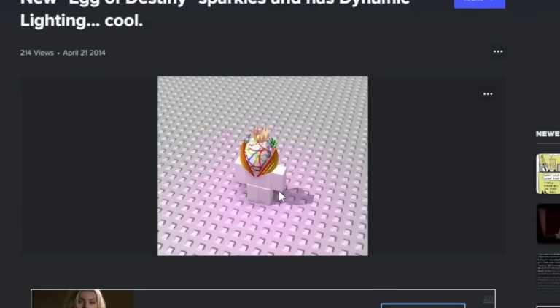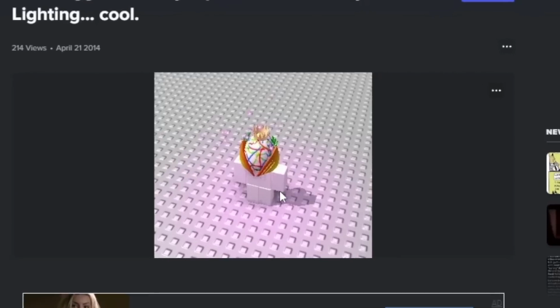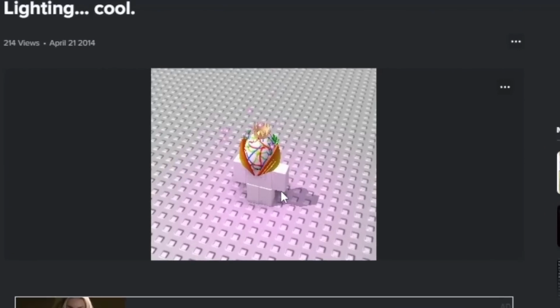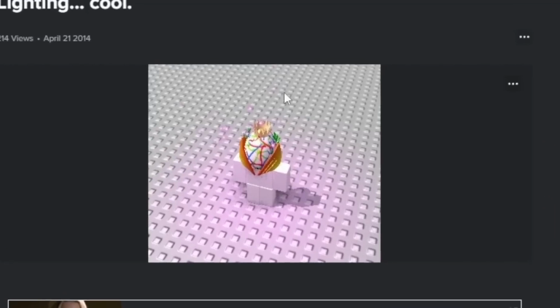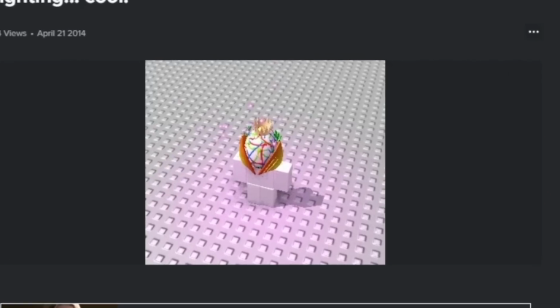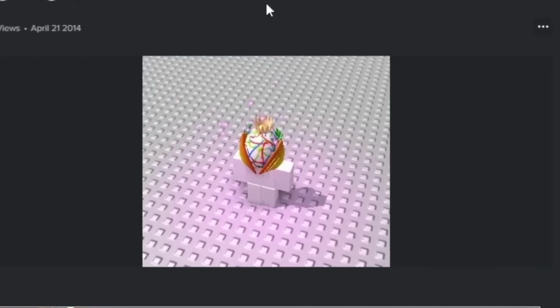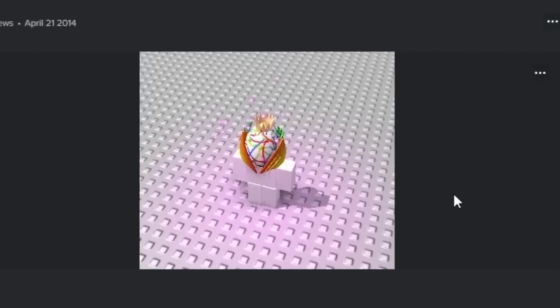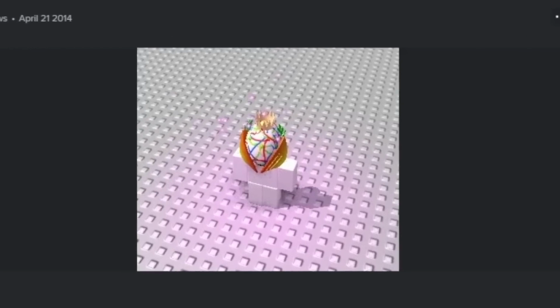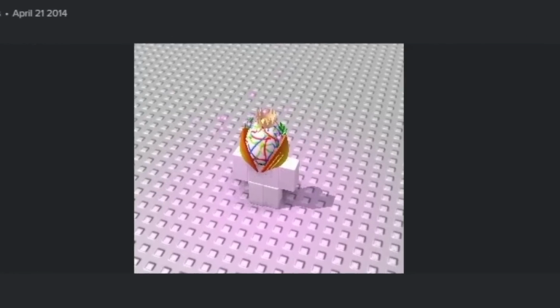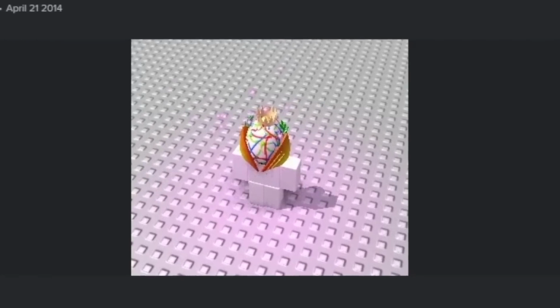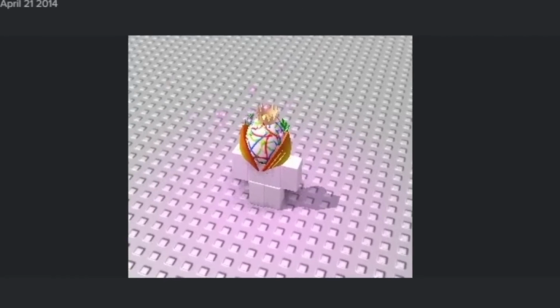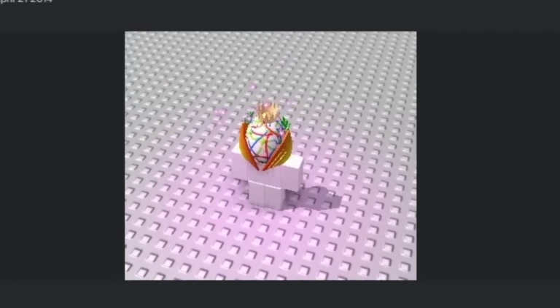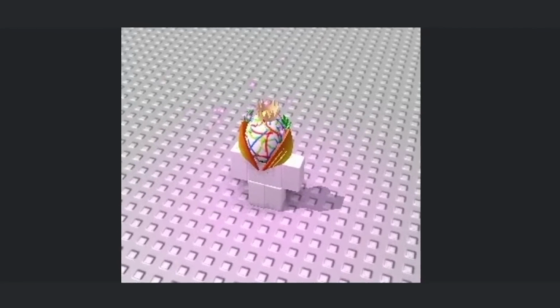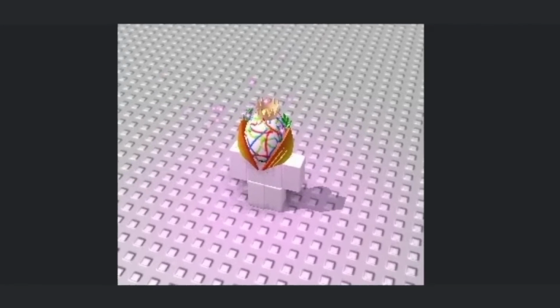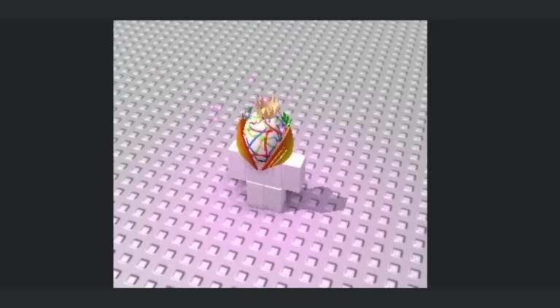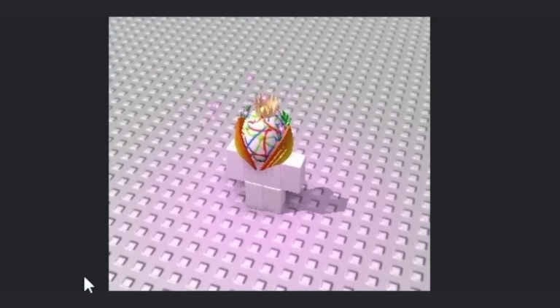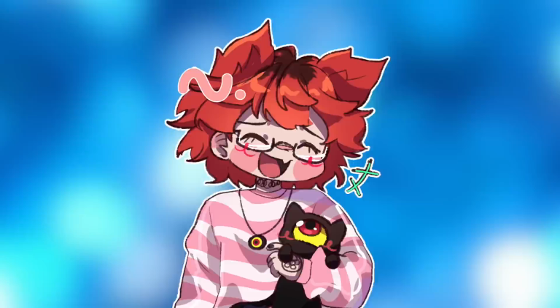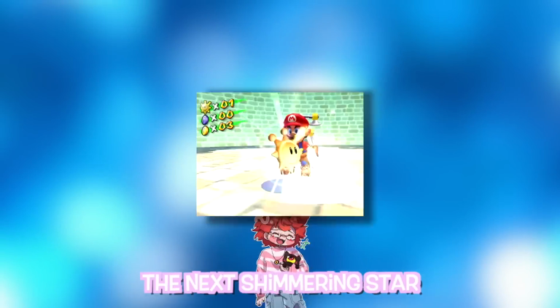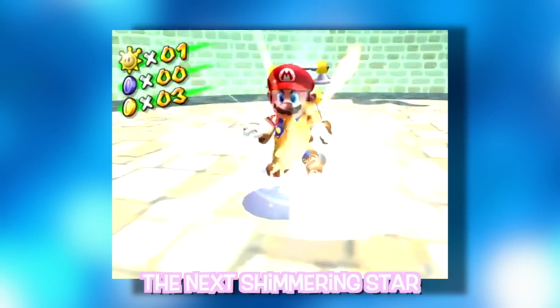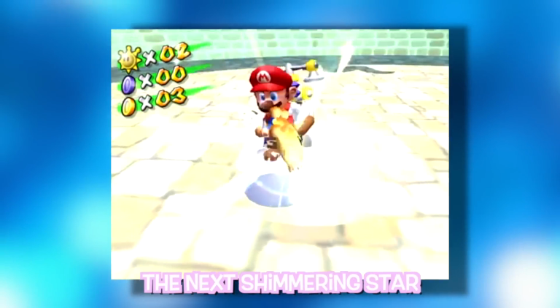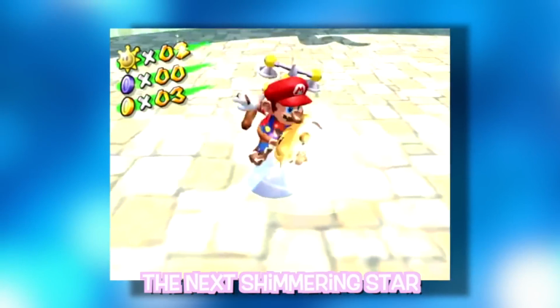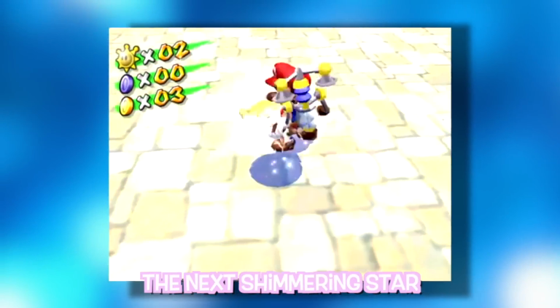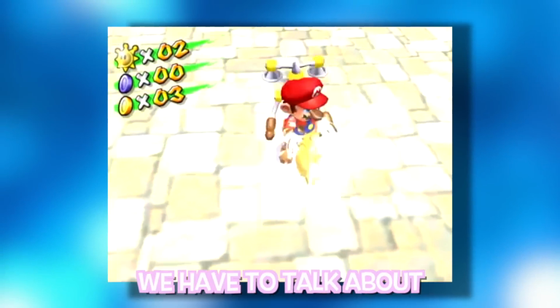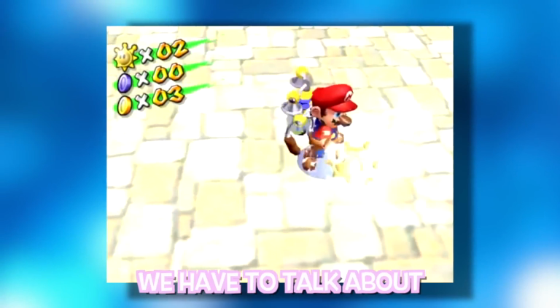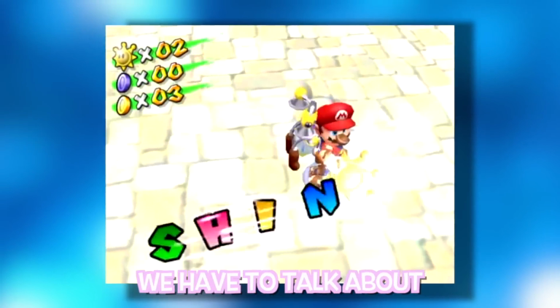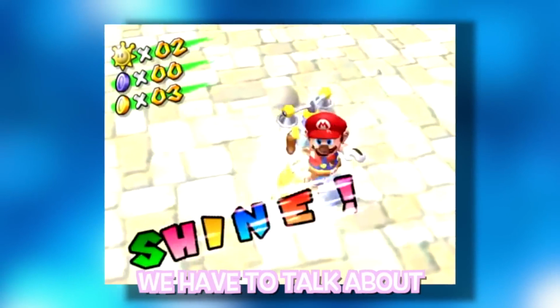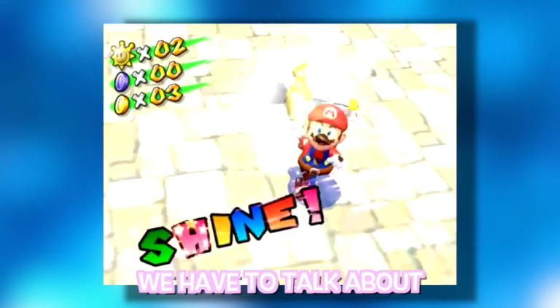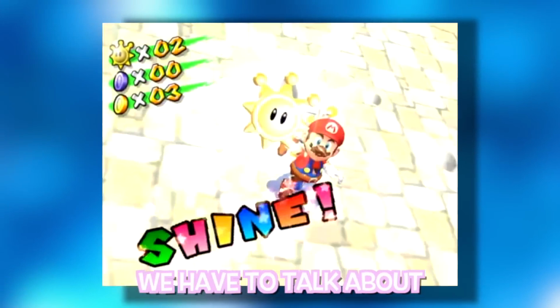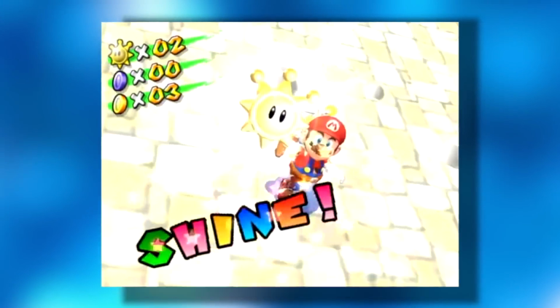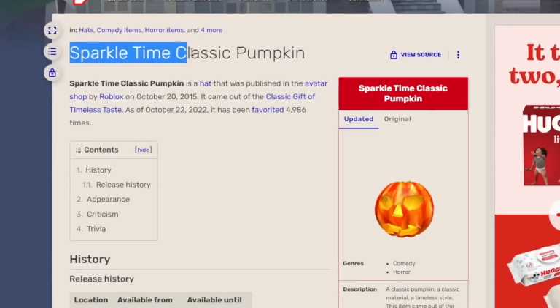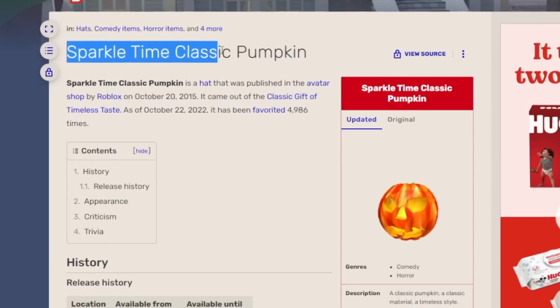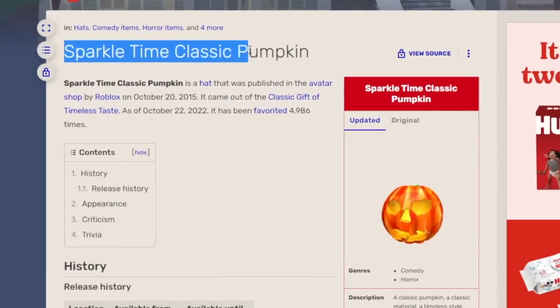In addition to this hat having sparkles, it was also the first accessory to feature lighting. You can't really tell here, but let me show you a better example. It is, in fact, glowing with a purple or pink light.